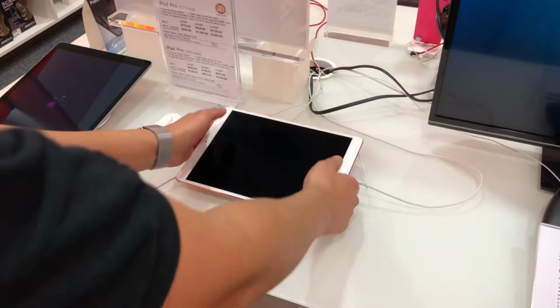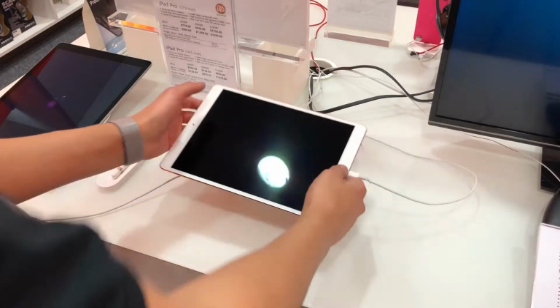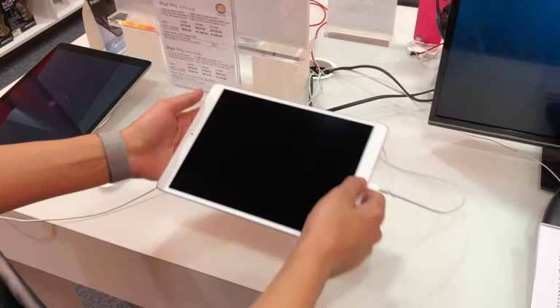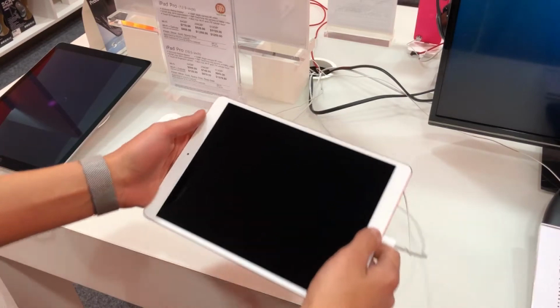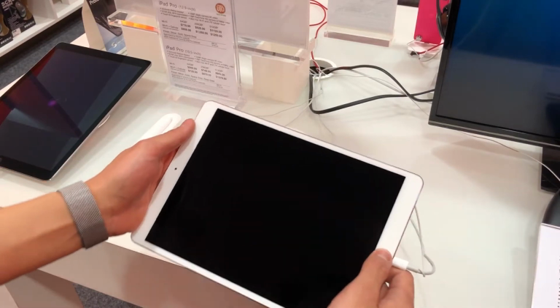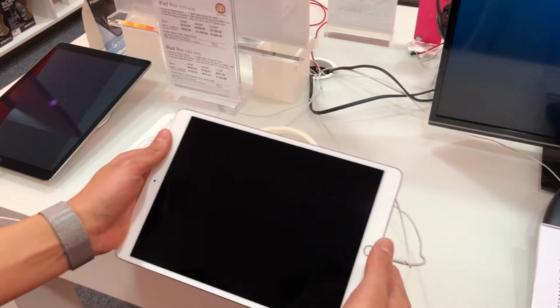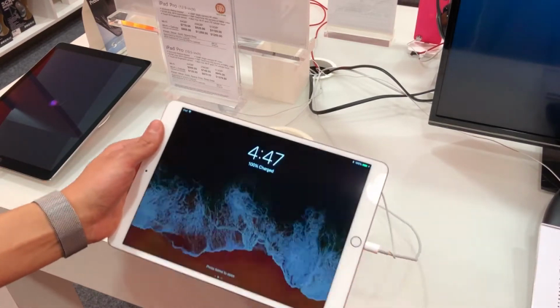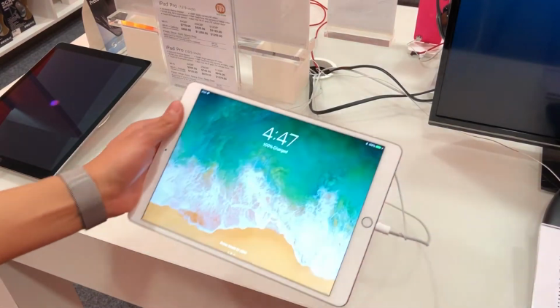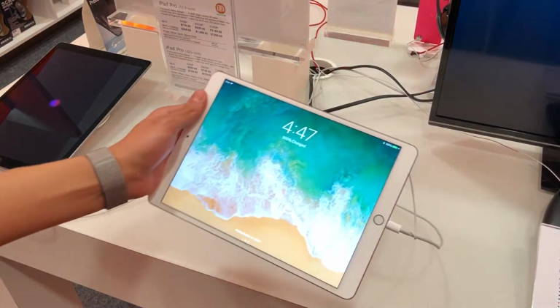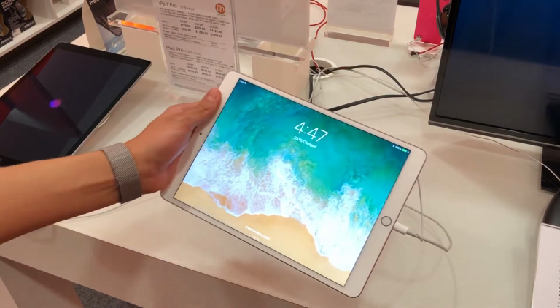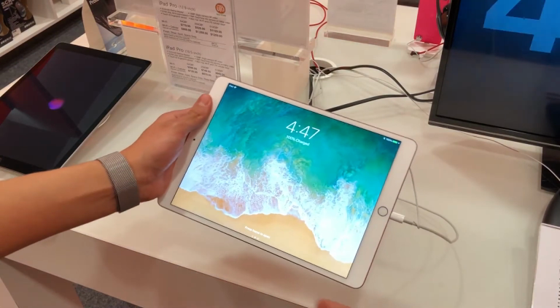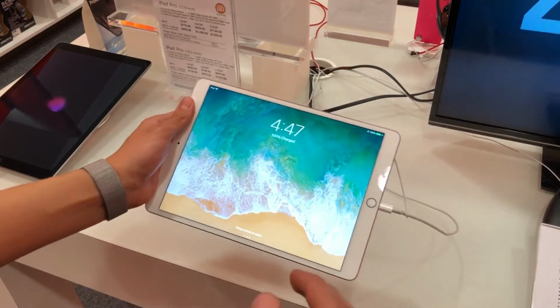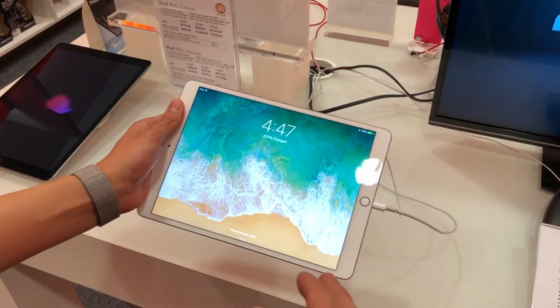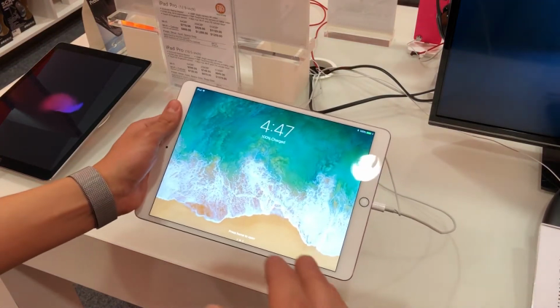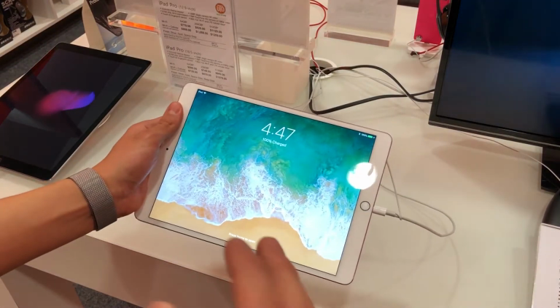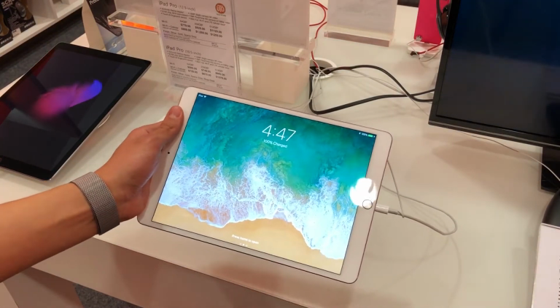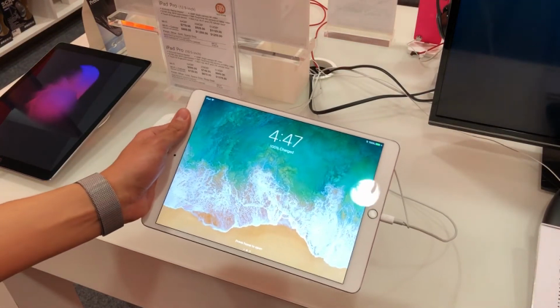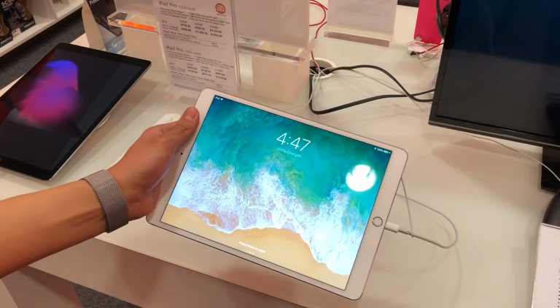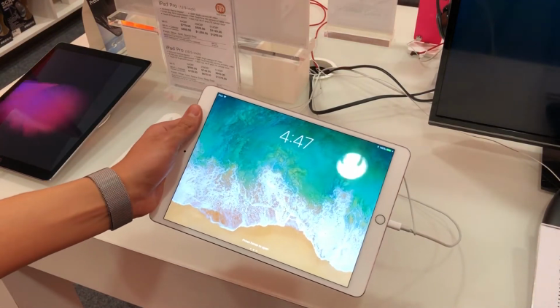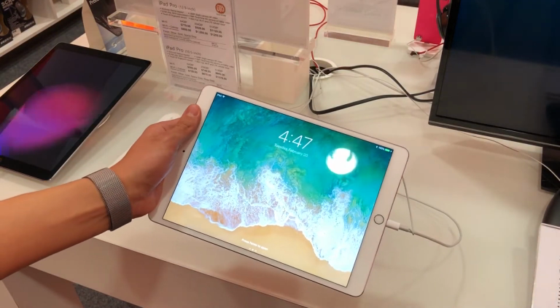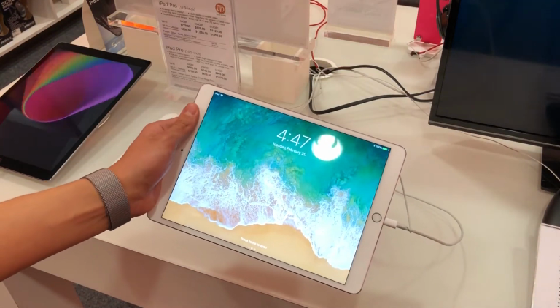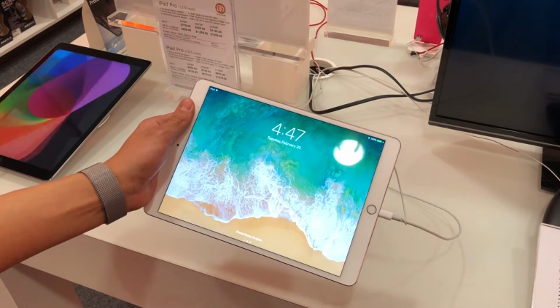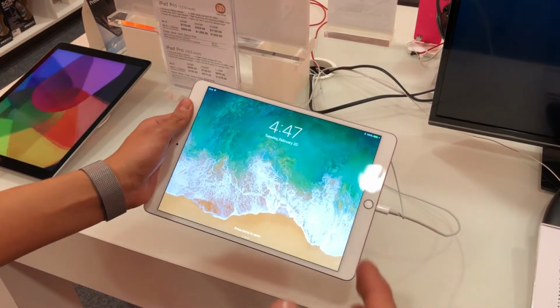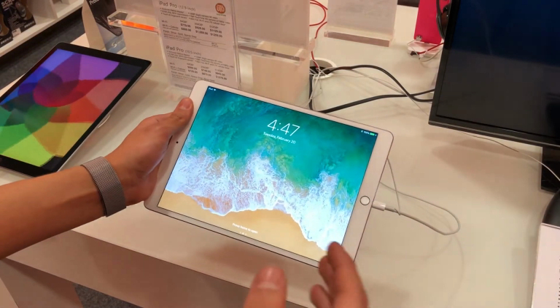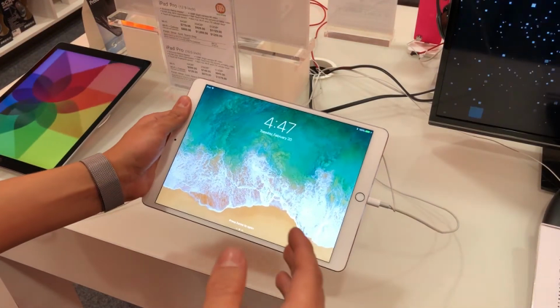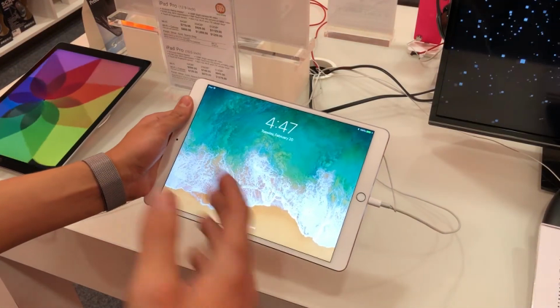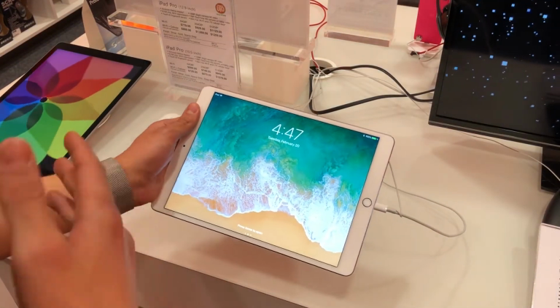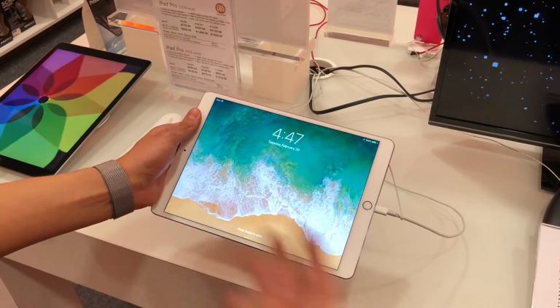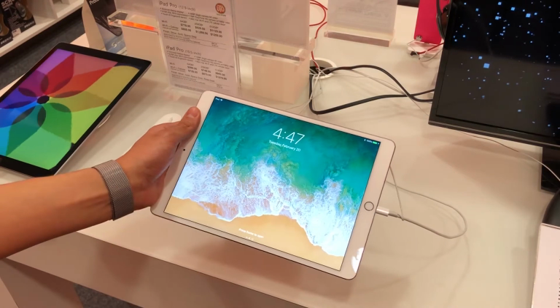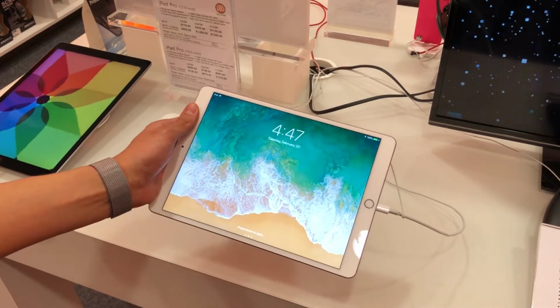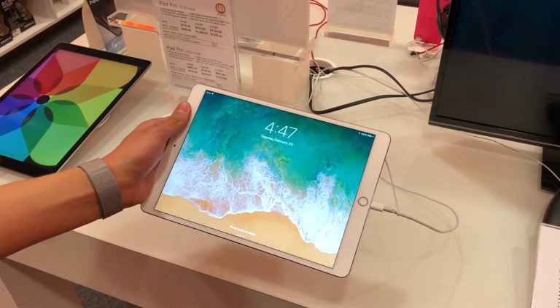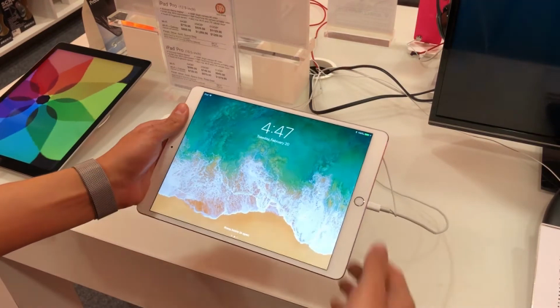This is iPad Pro. Today I'm going to be showing off some of the major features and demo accessories like Apple Pencil and Smart Keyboard.